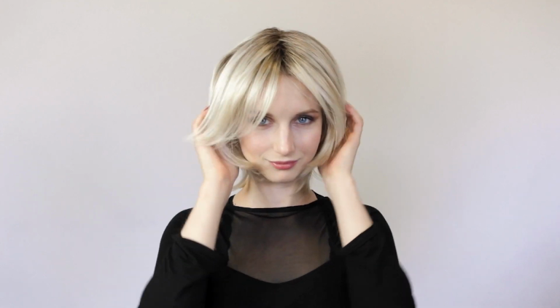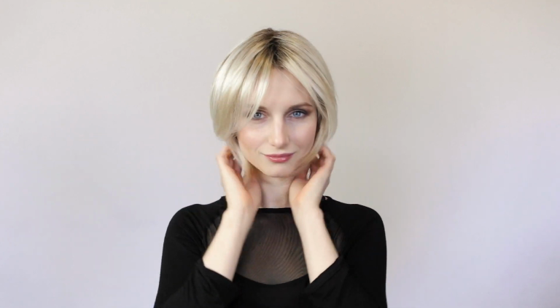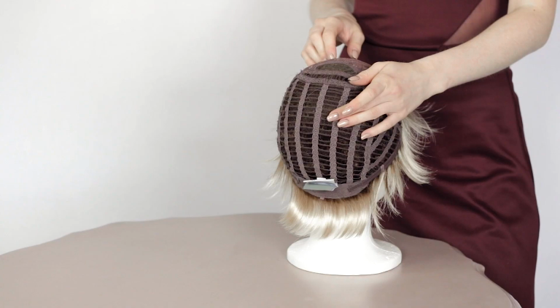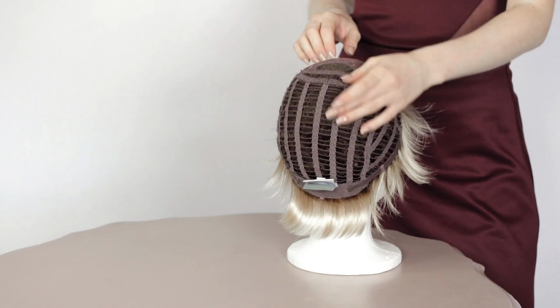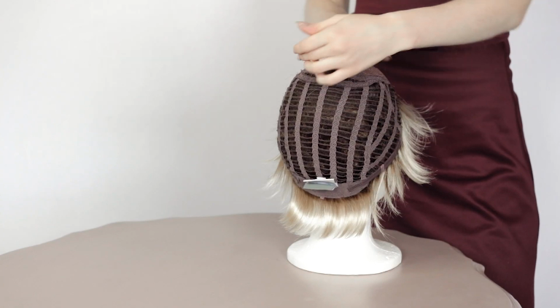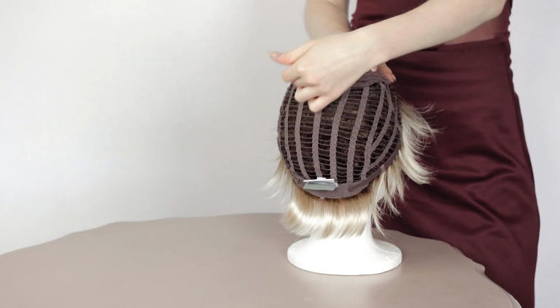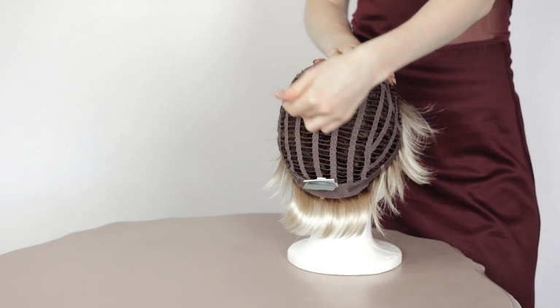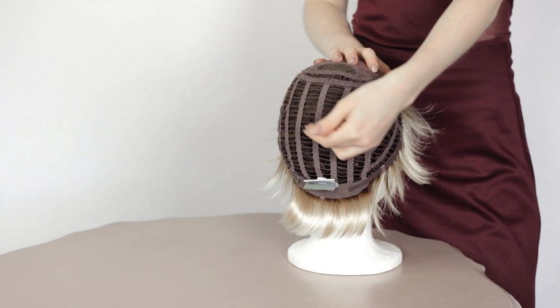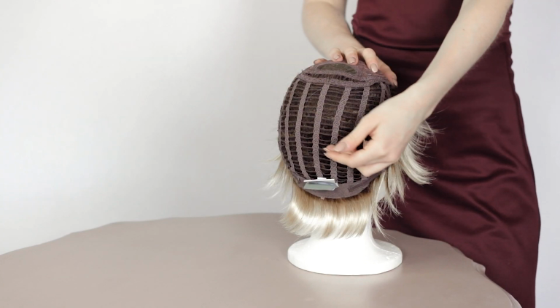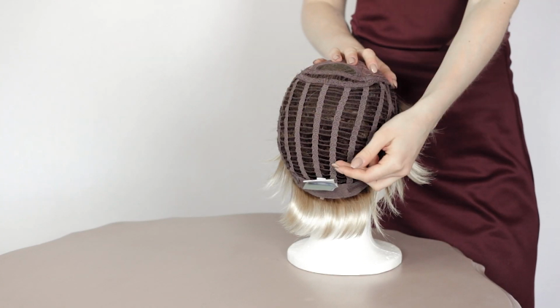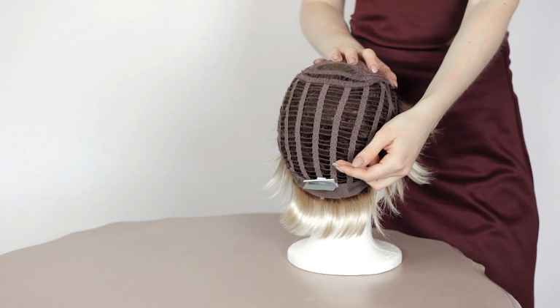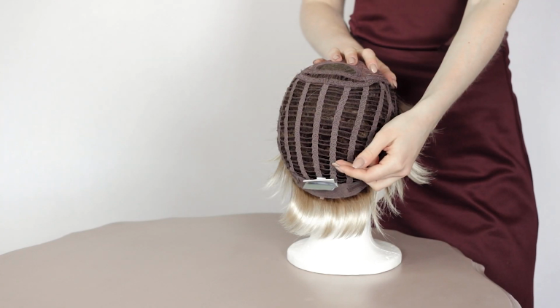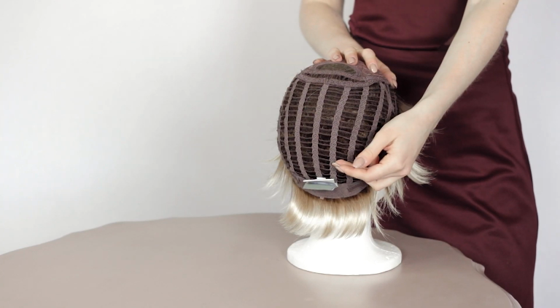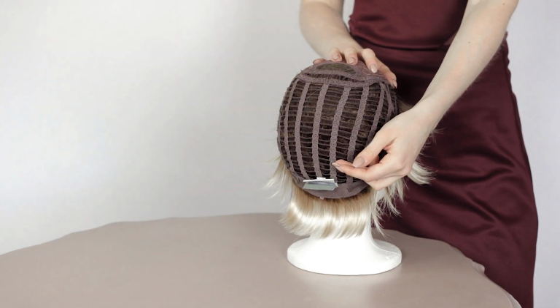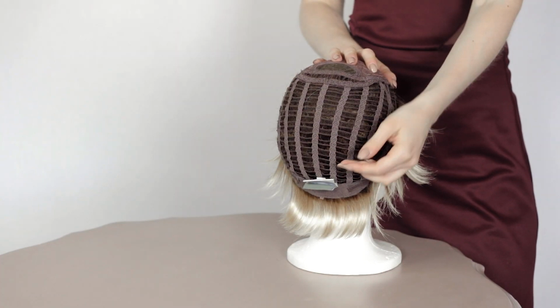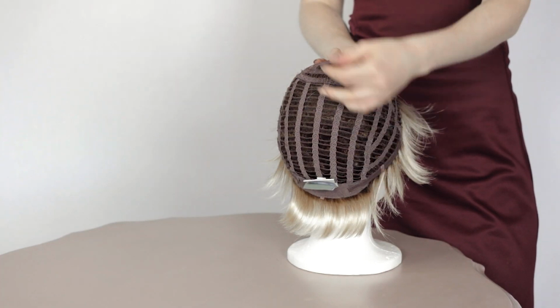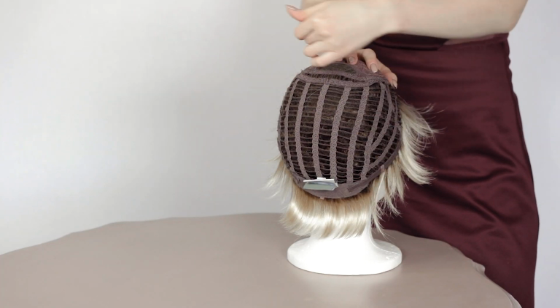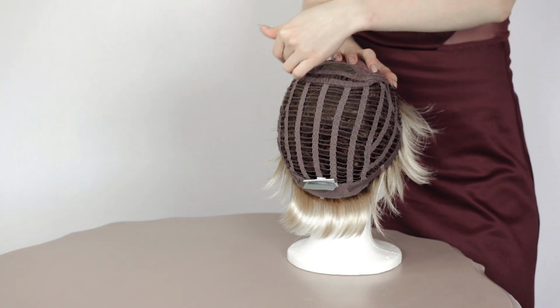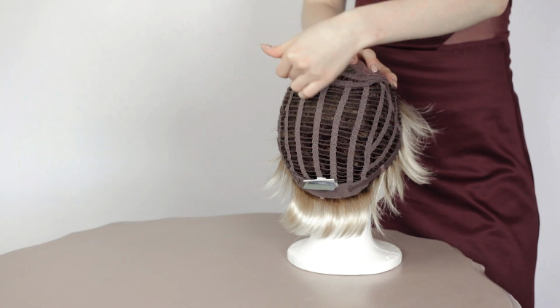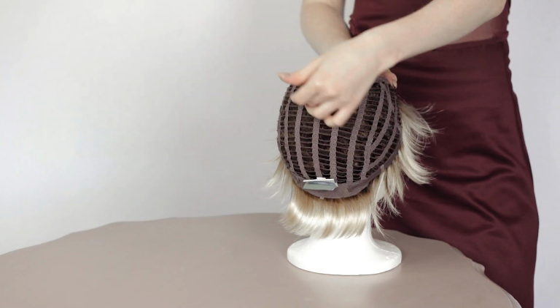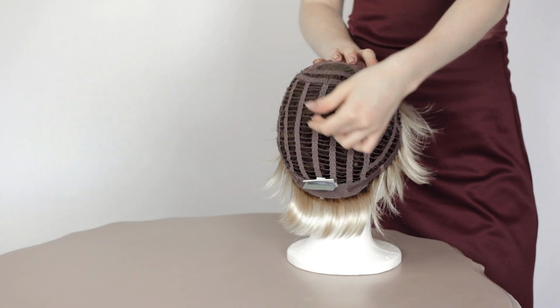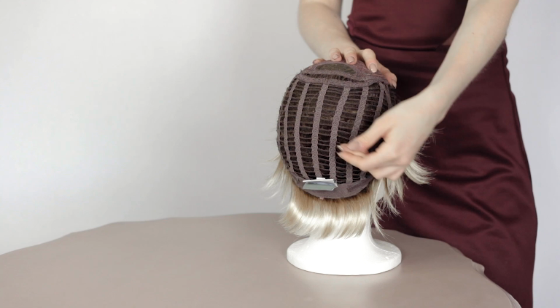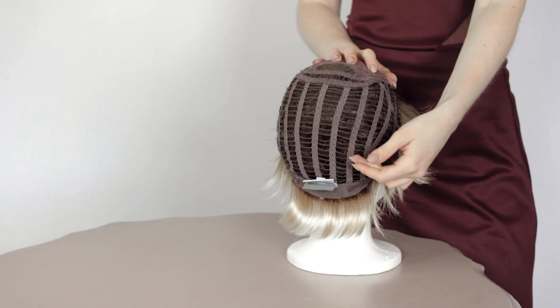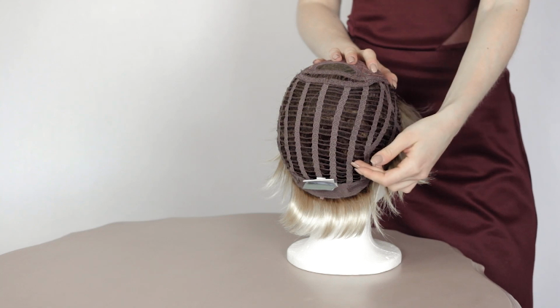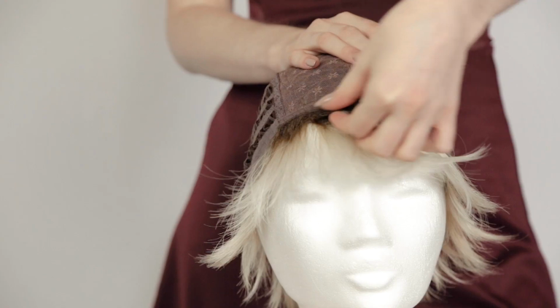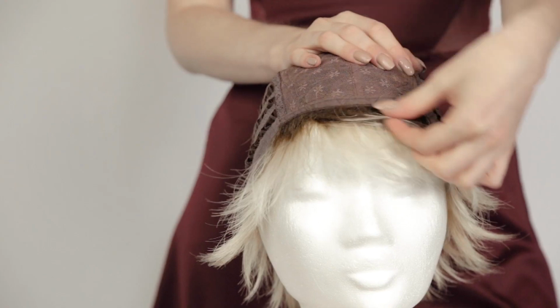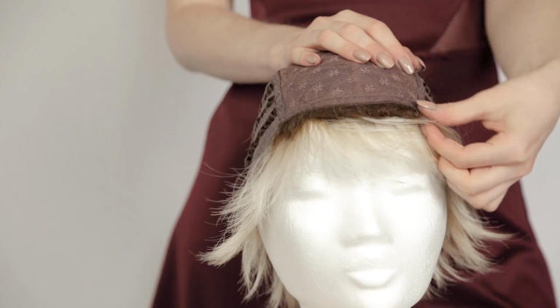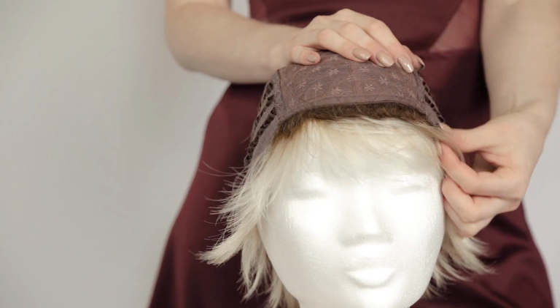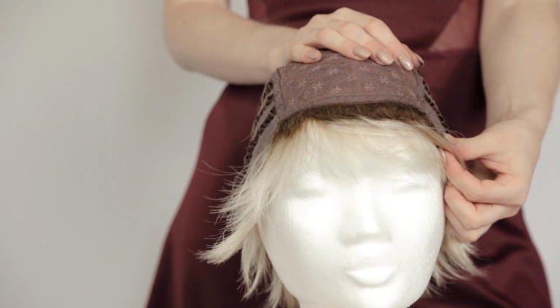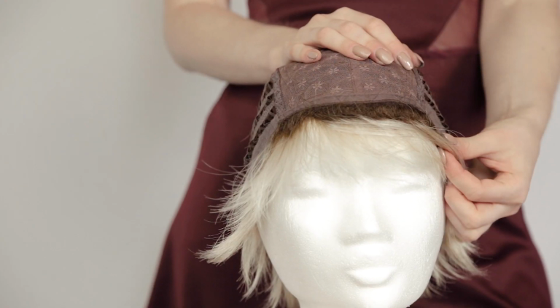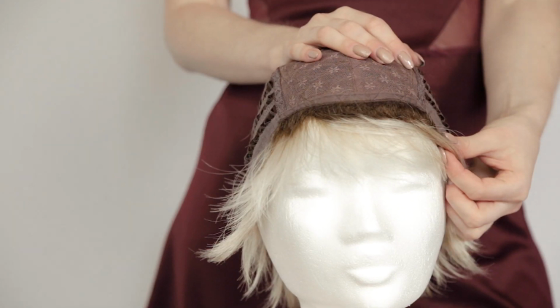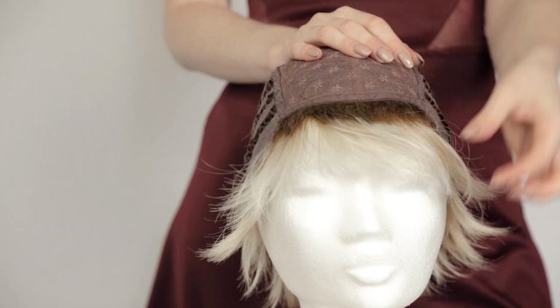It is synthetic hair and the base is monofilament and 100% hand tied, with extended lace in front.